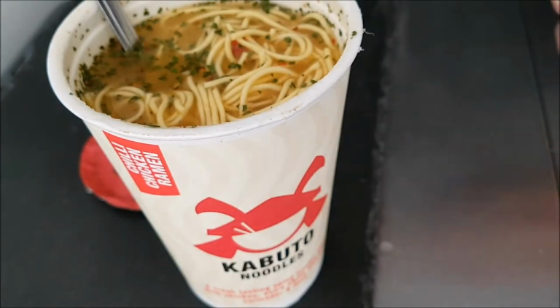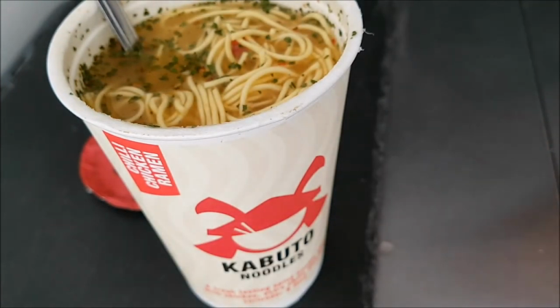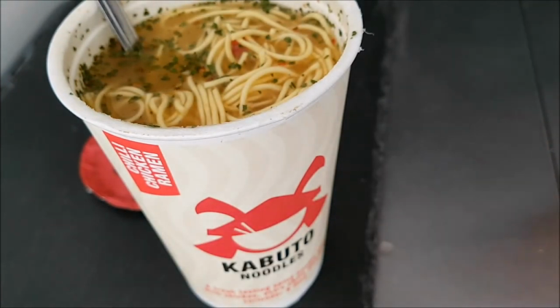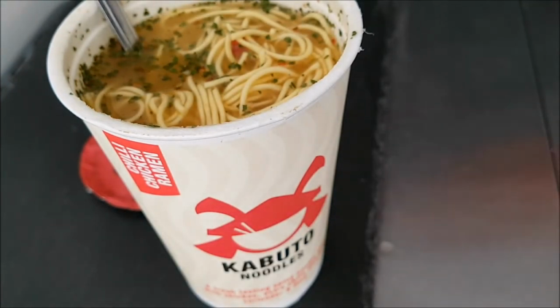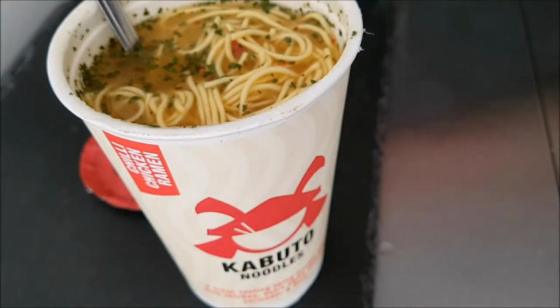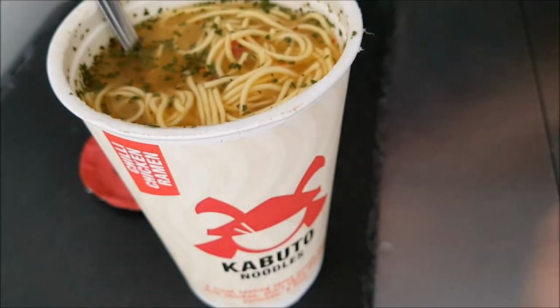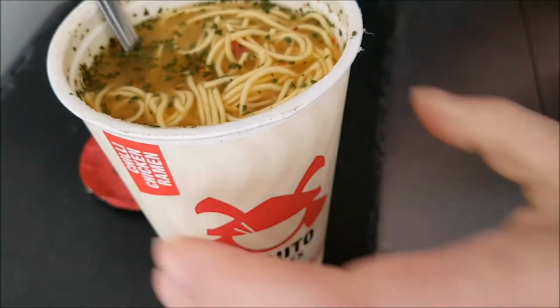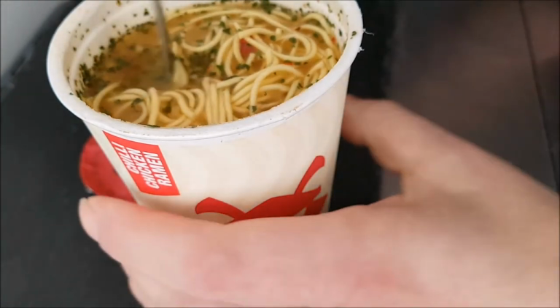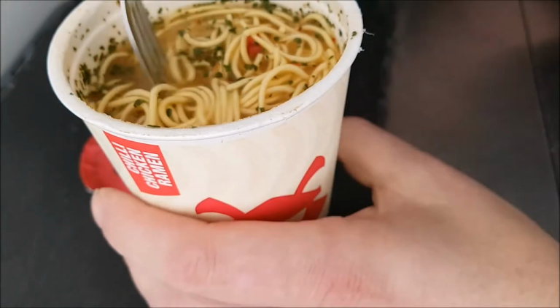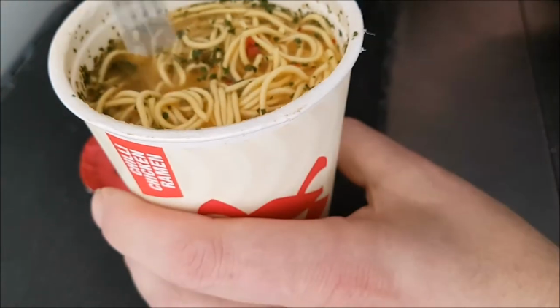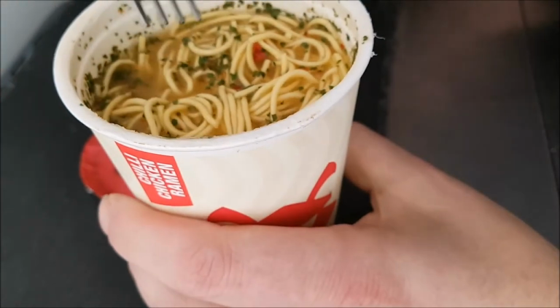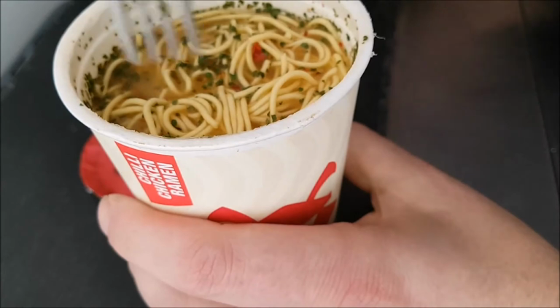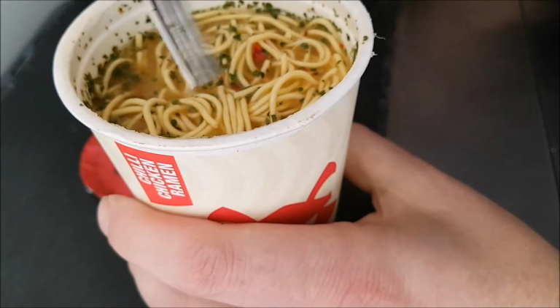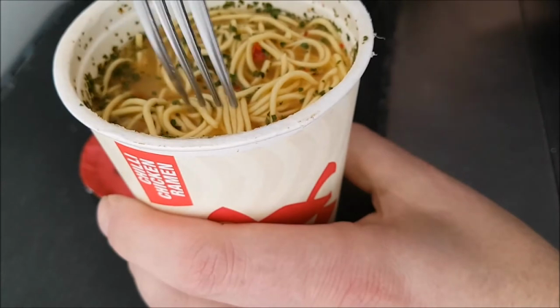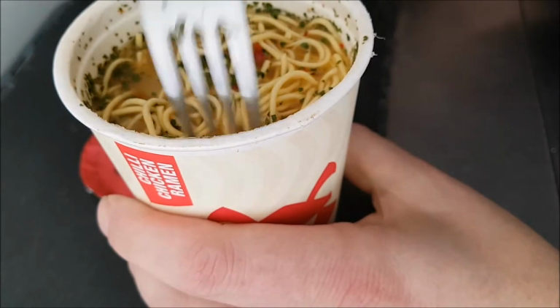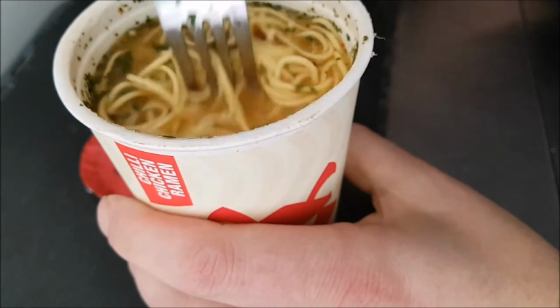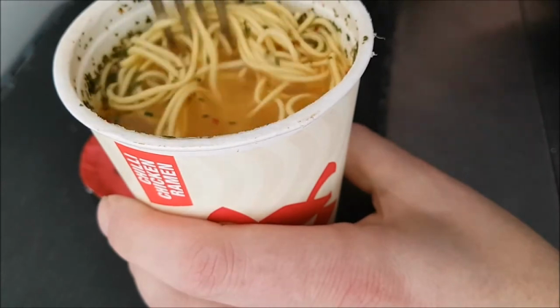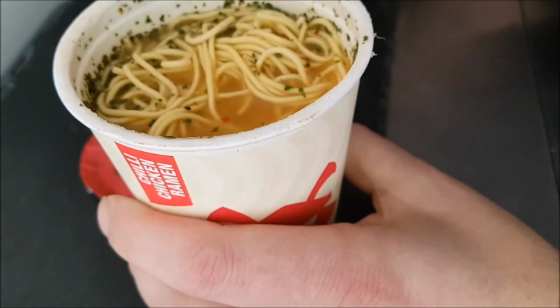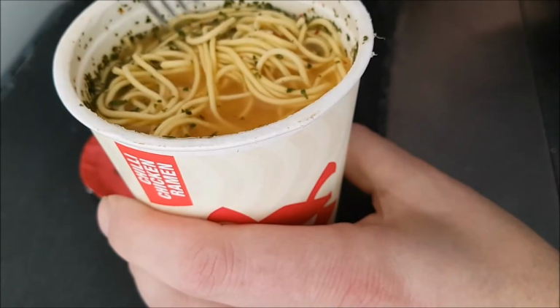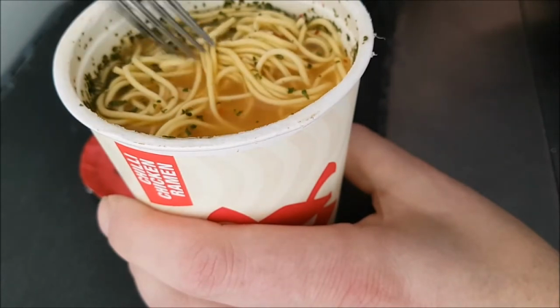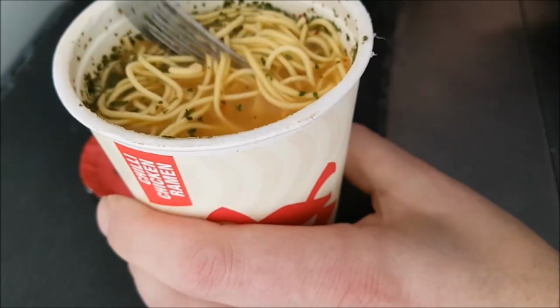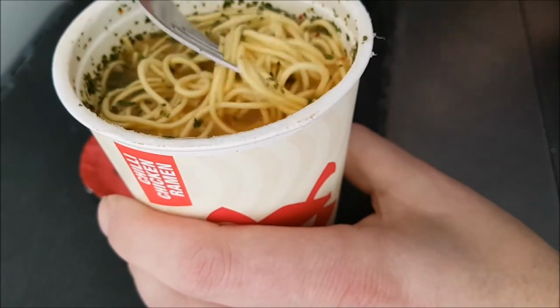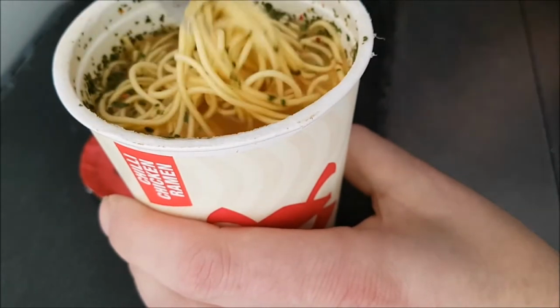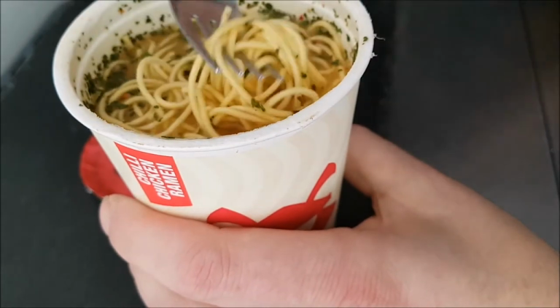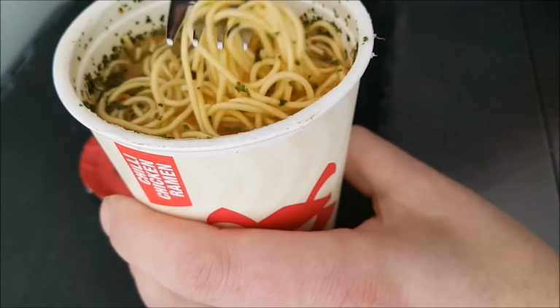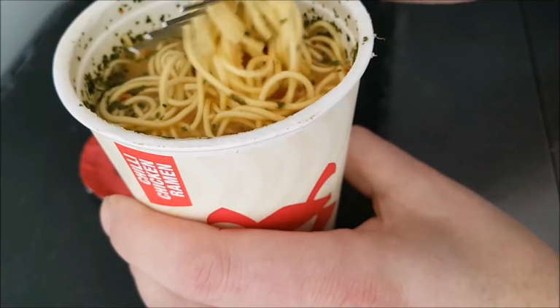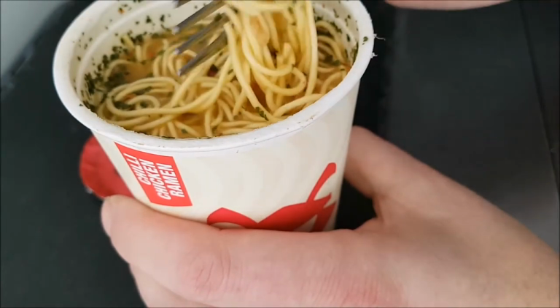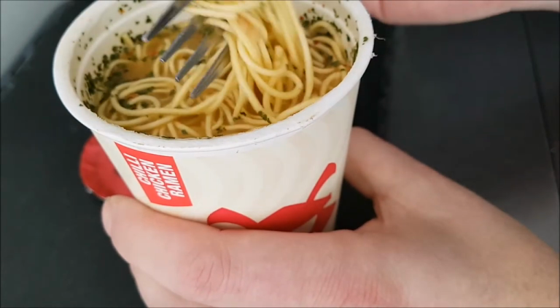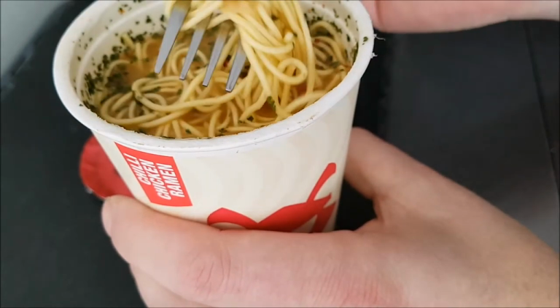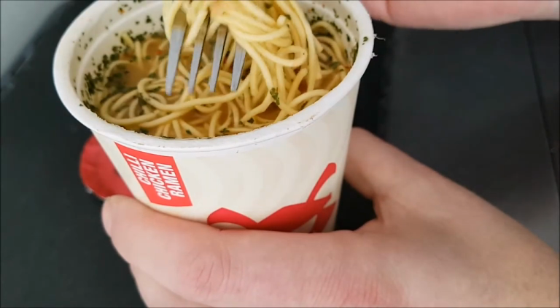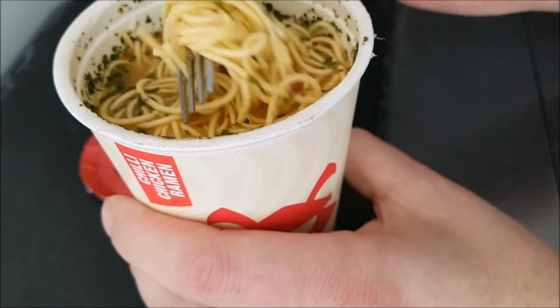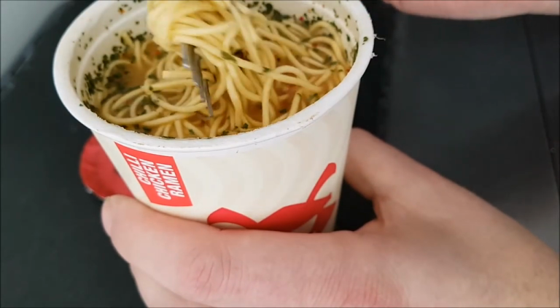I'm going to enjoy the rest of this. This is an interesting one — the only problem is with noodles, they're a bit of a nightmare to eat.